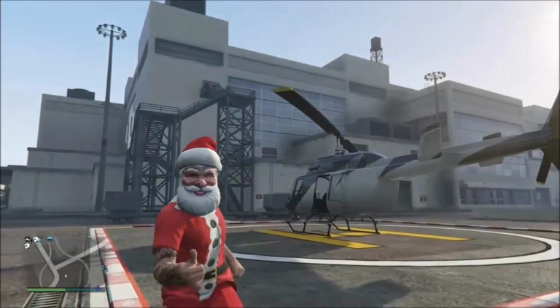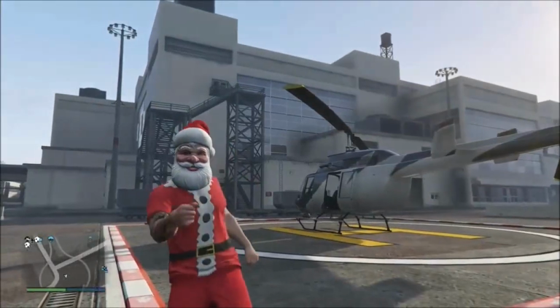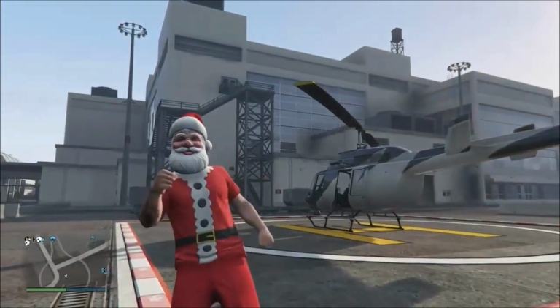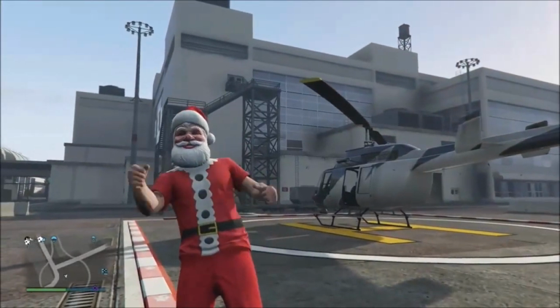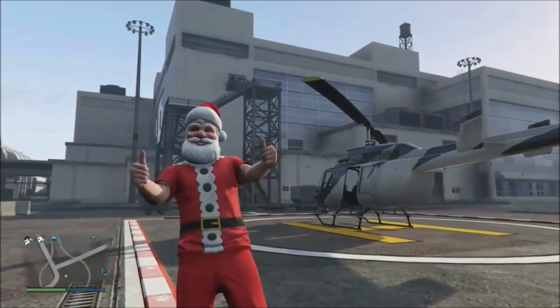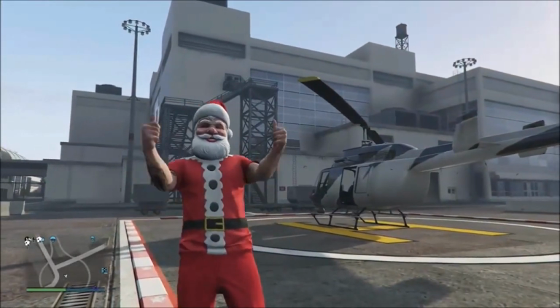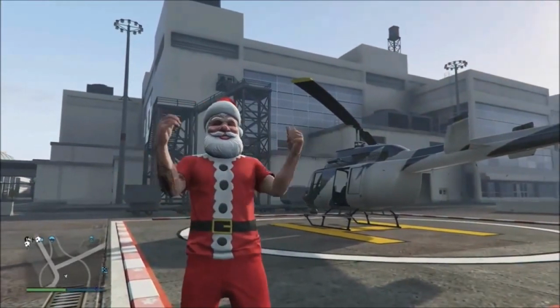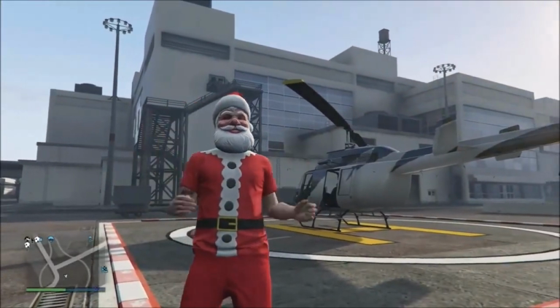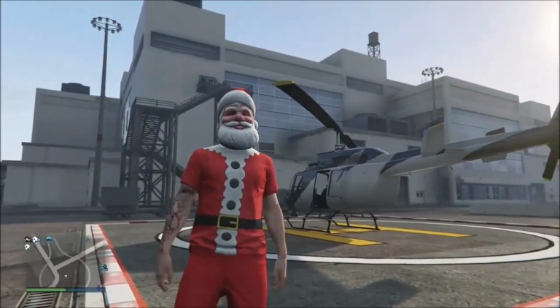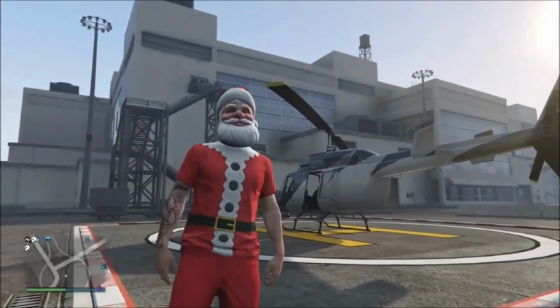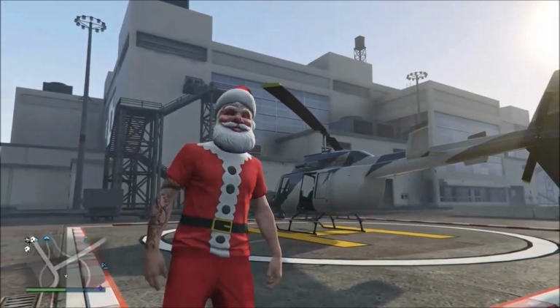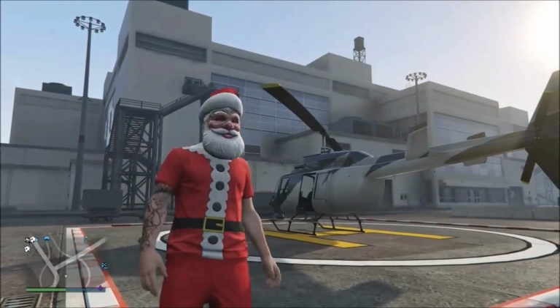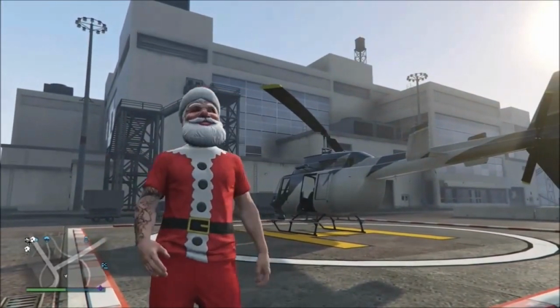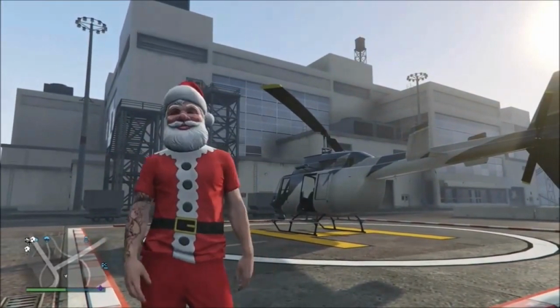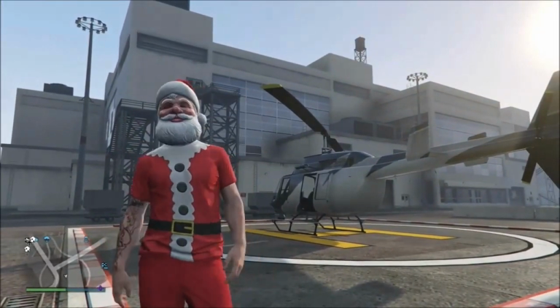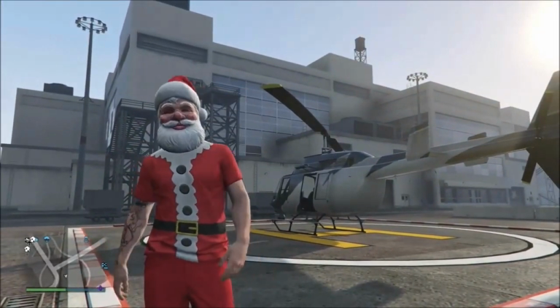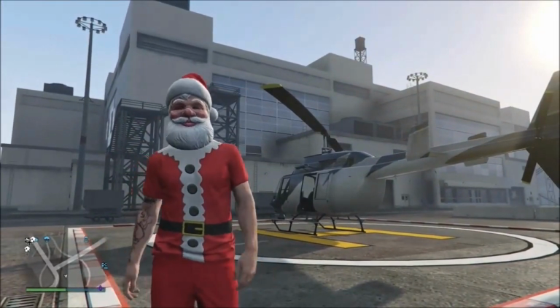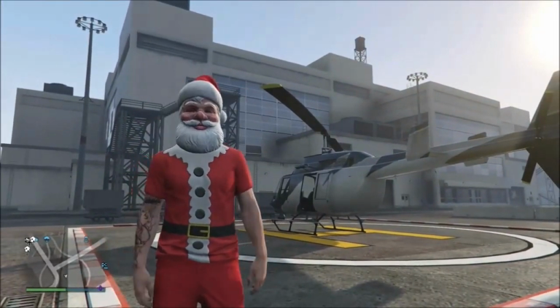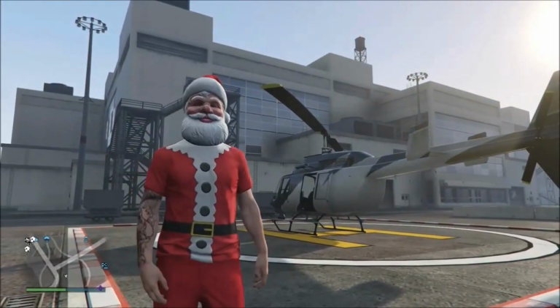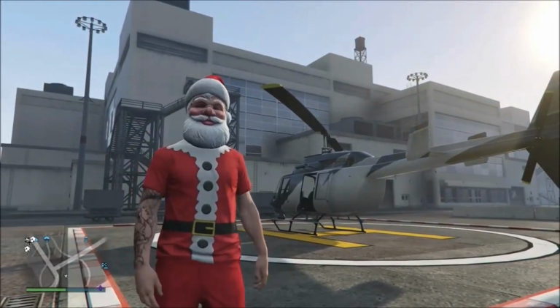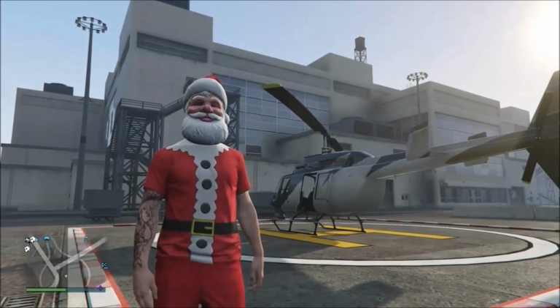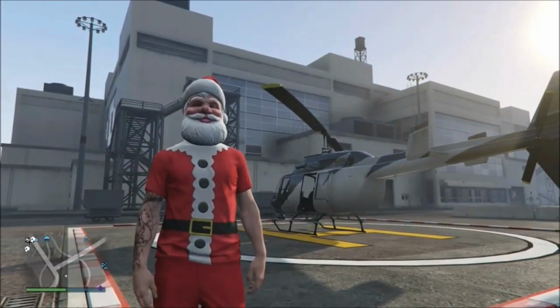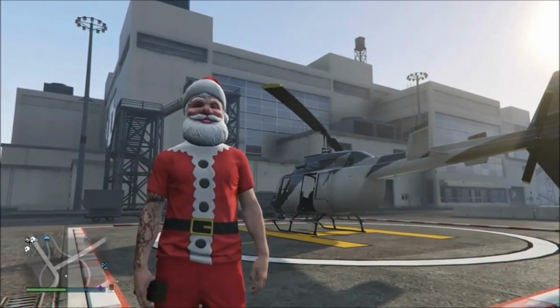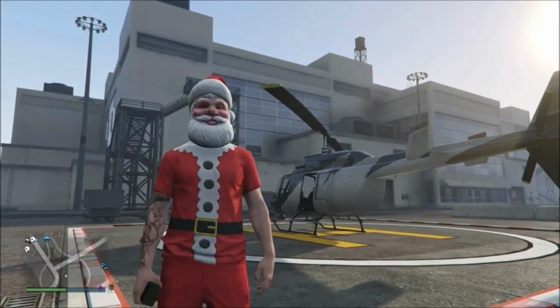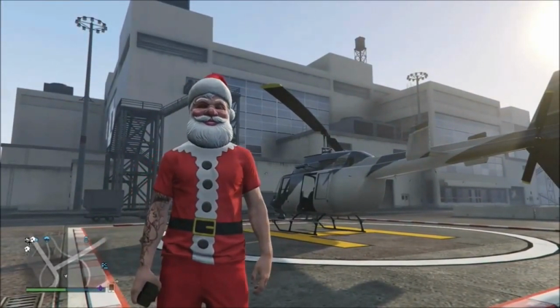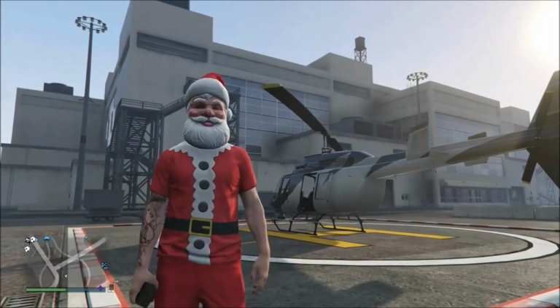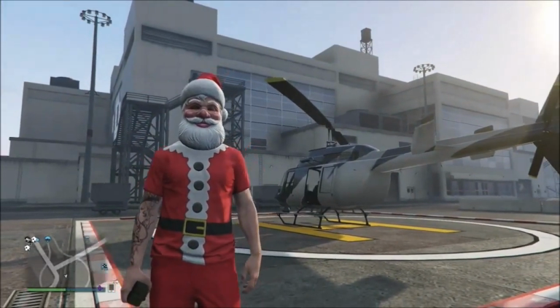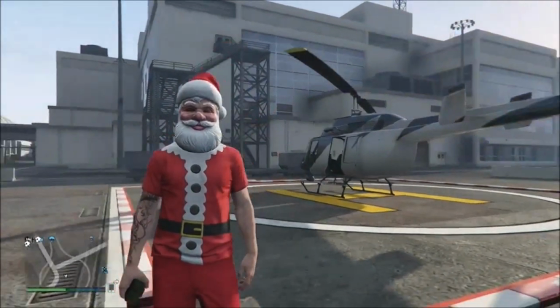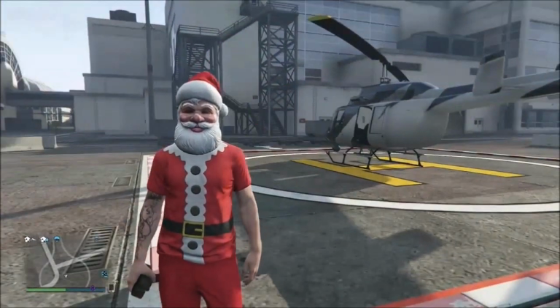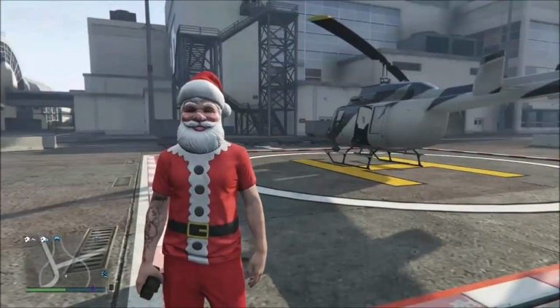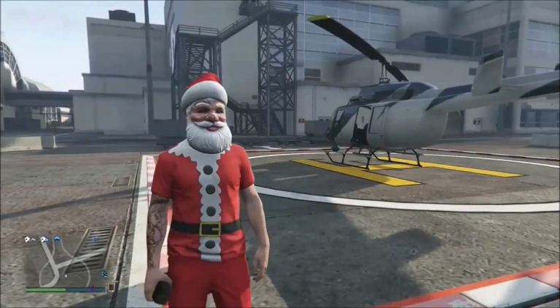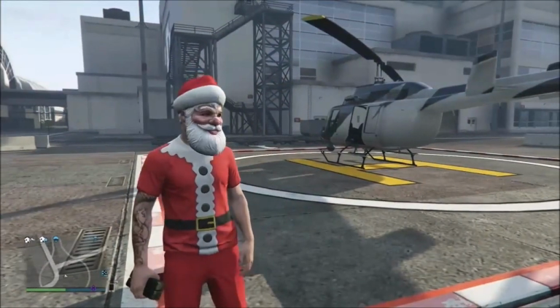Ho, ho, ho! It's Christmas BML delivery time! Let's go!